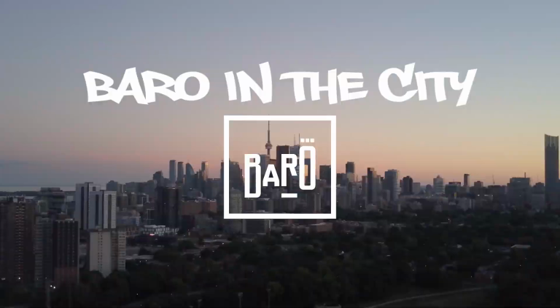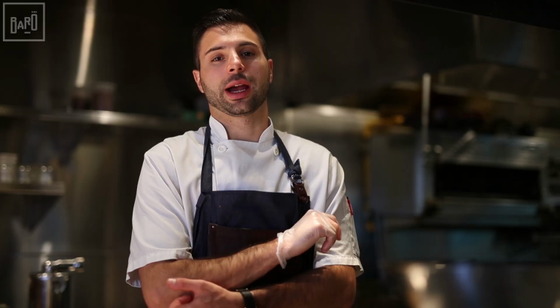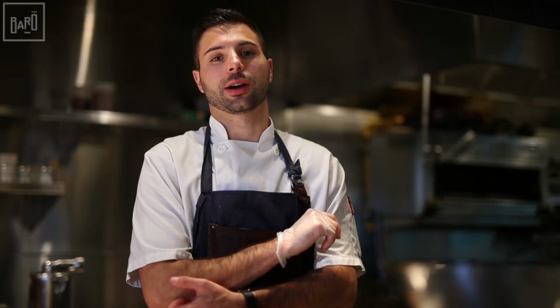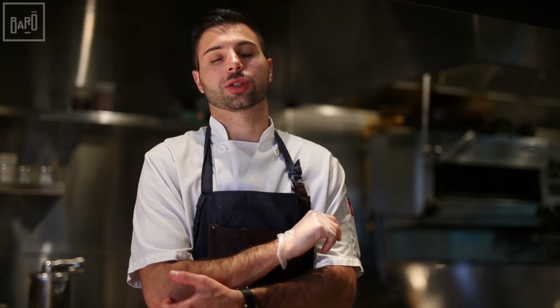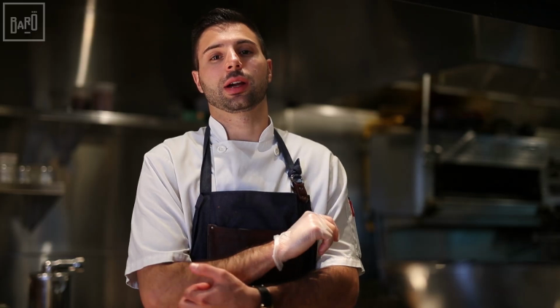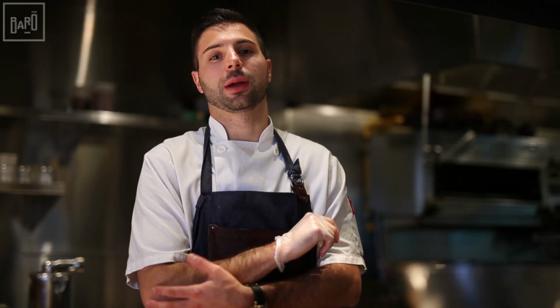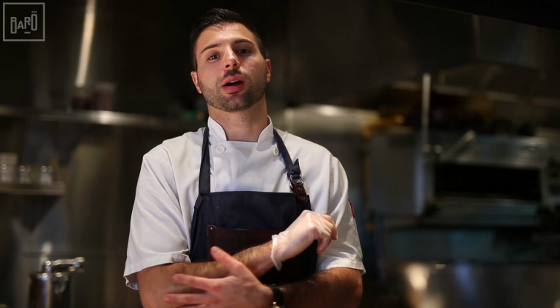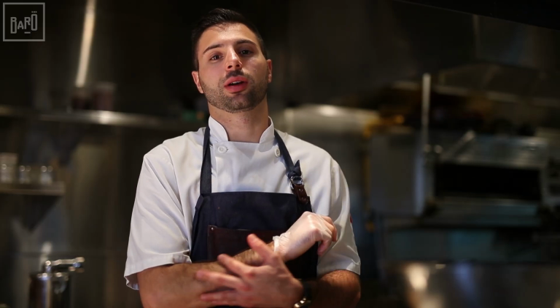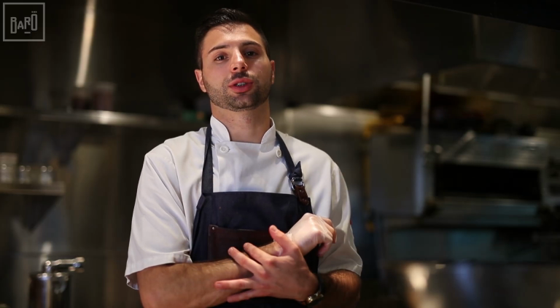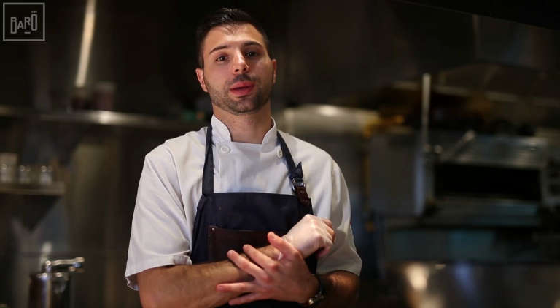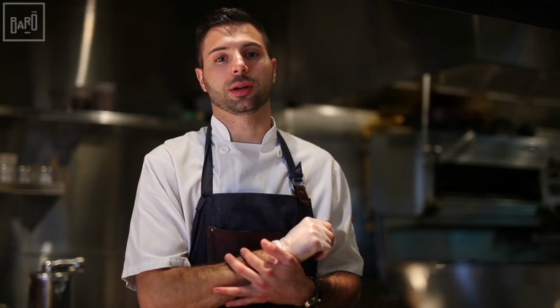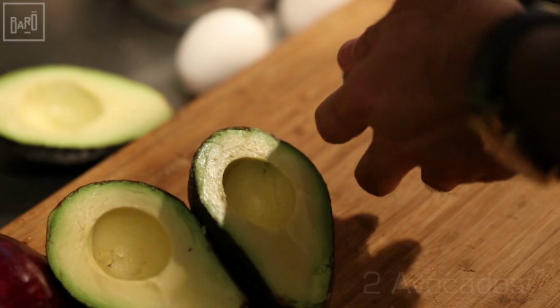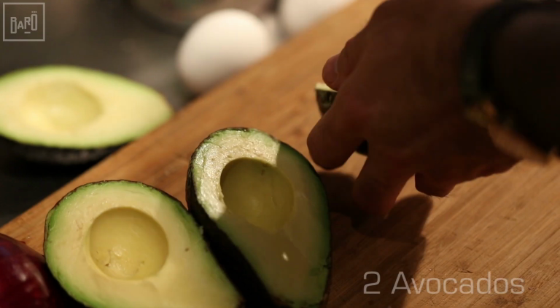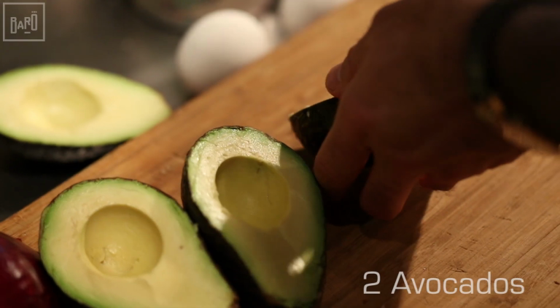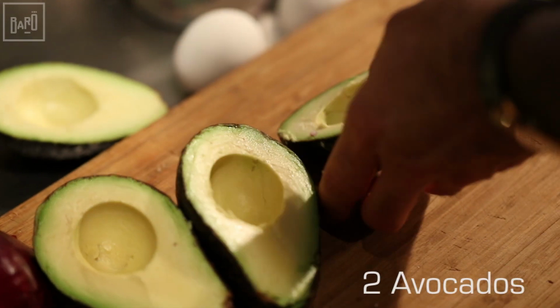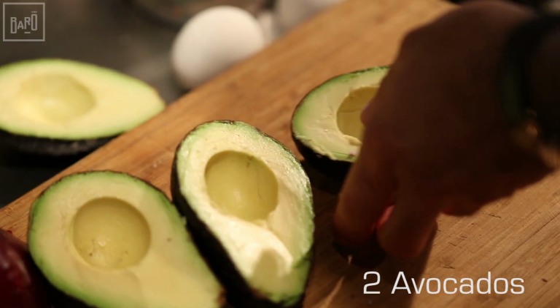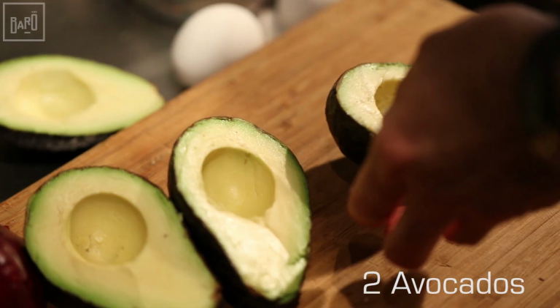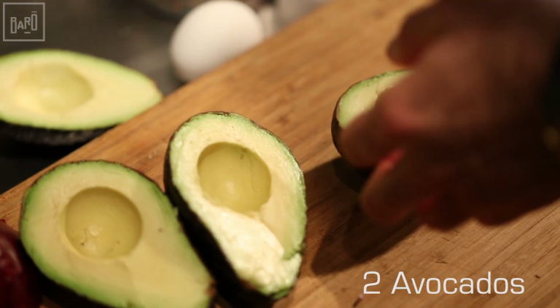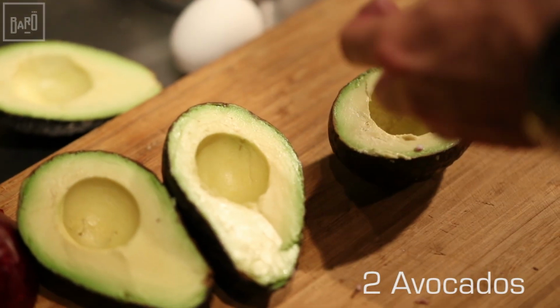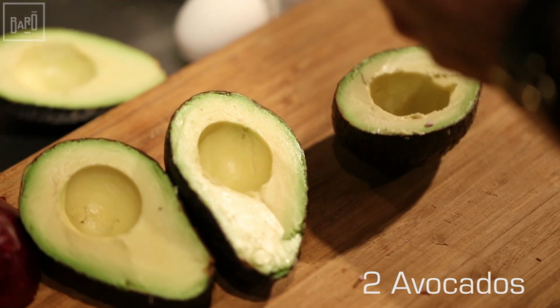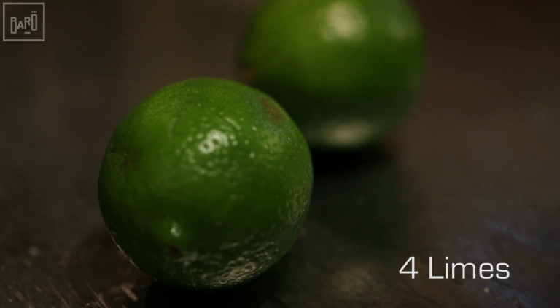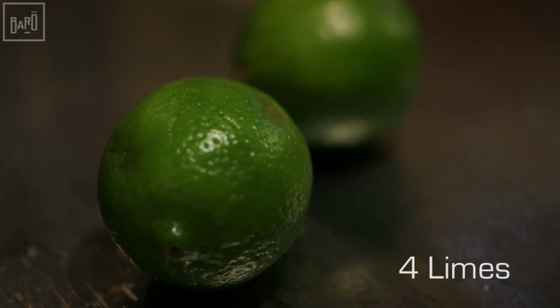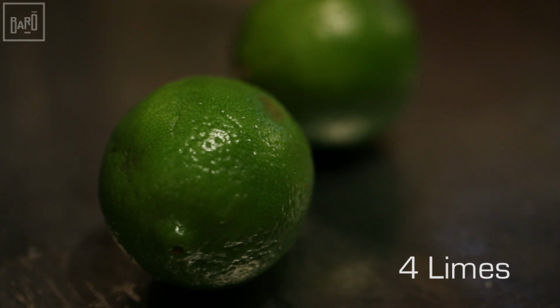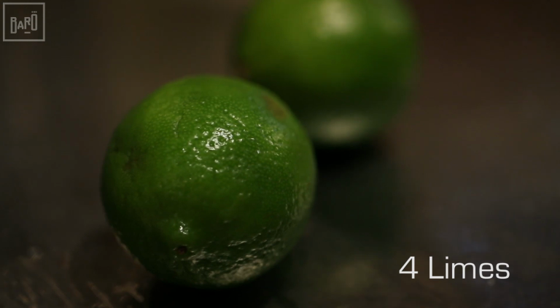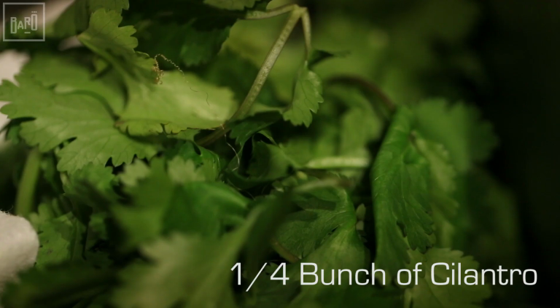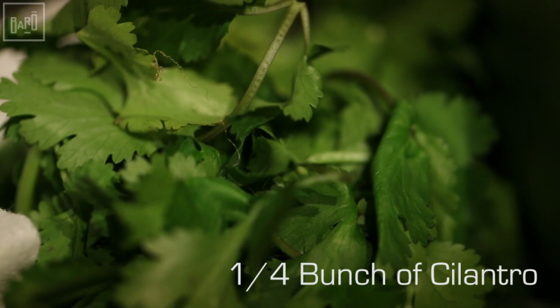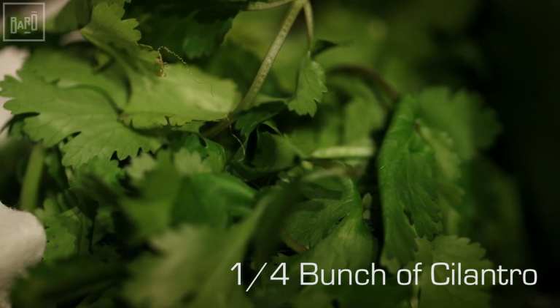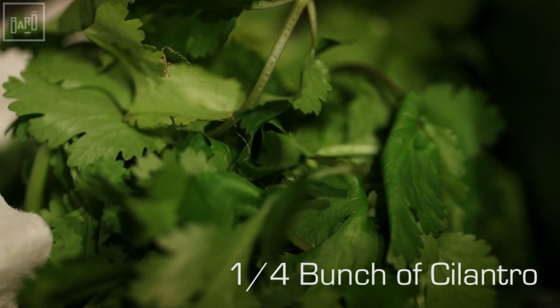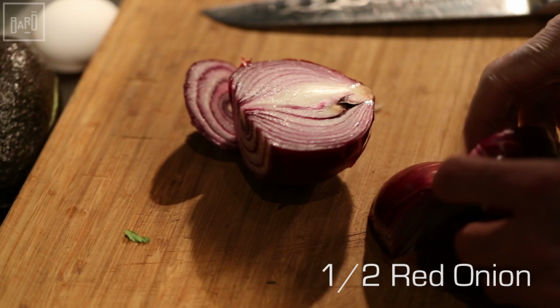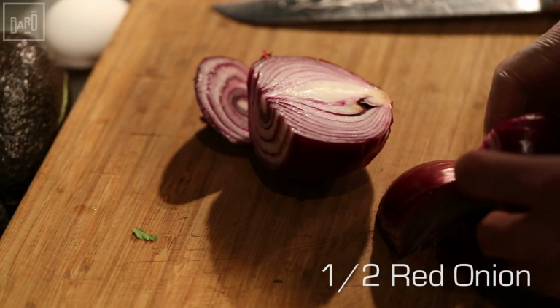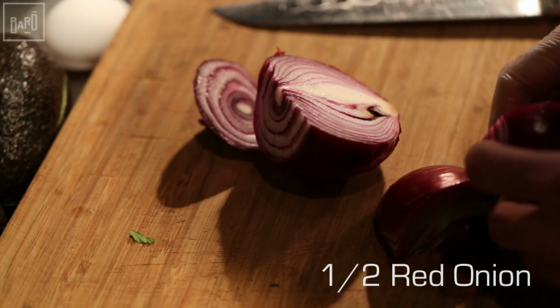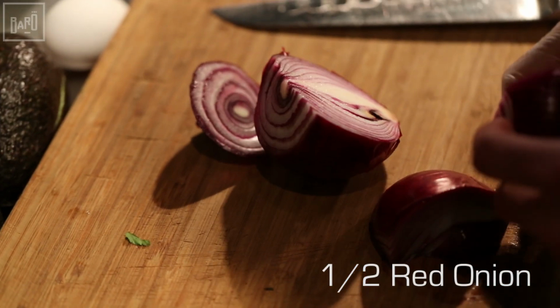Alright guys, now I'm going to show you how to make guacamole for two people. First thing you need: obviously two avocados, four limes, quarter bunch of cilantro, and half a red onion.